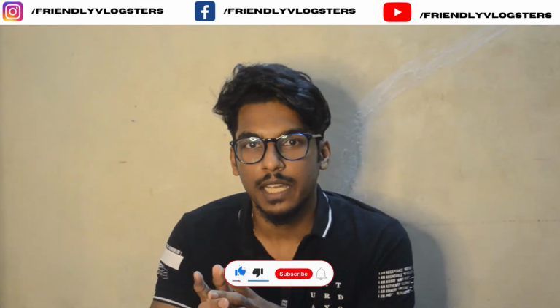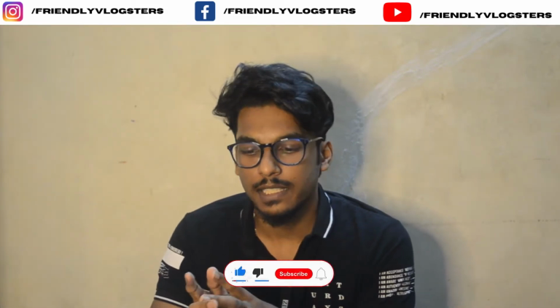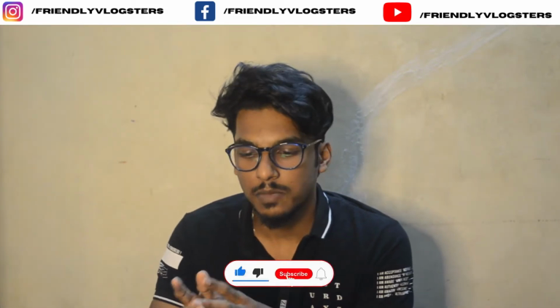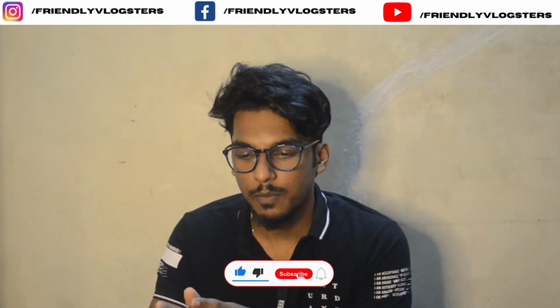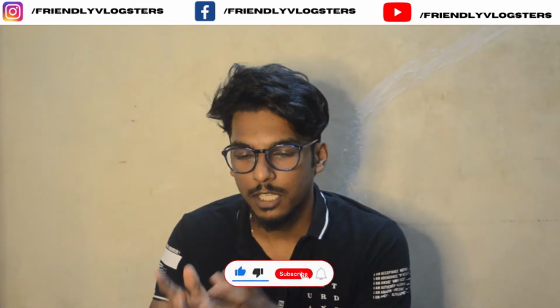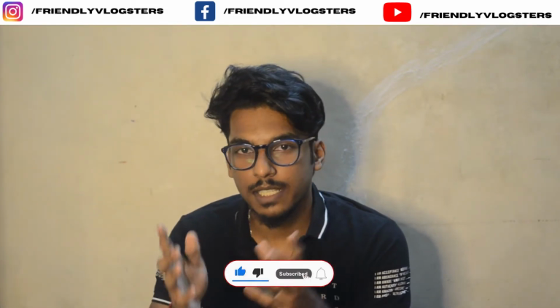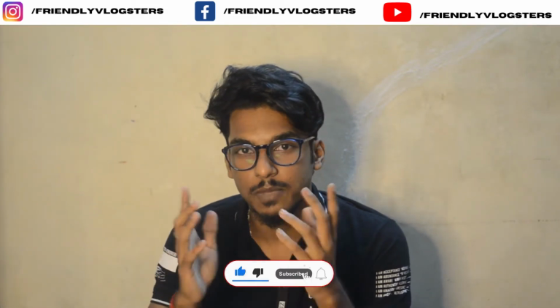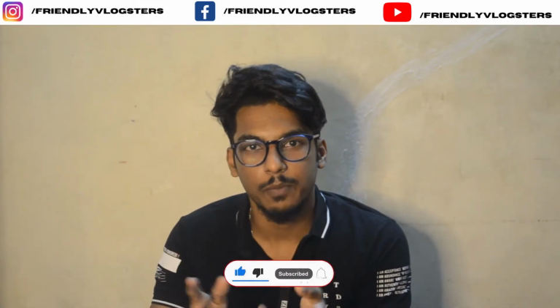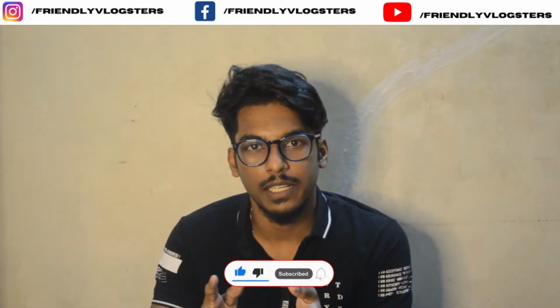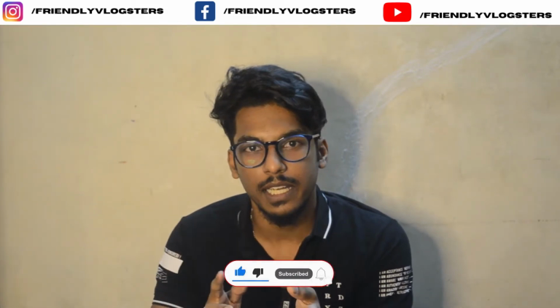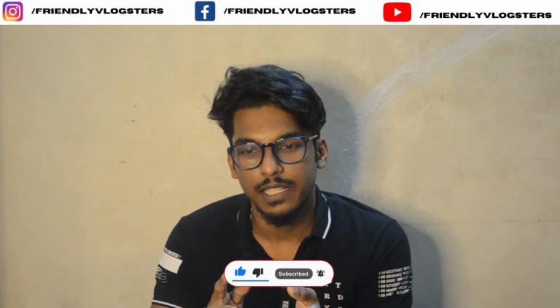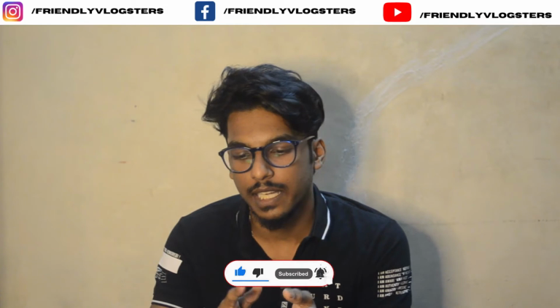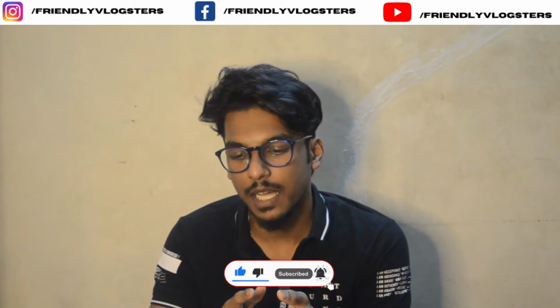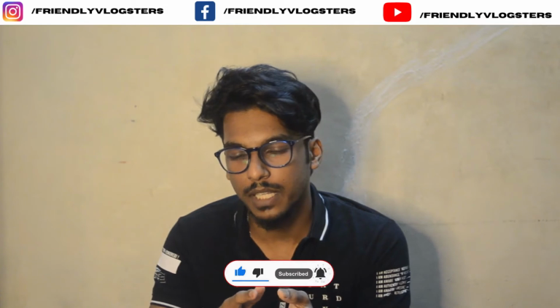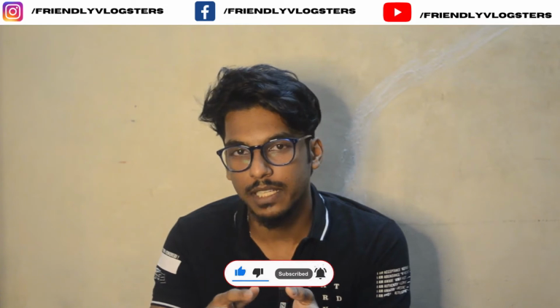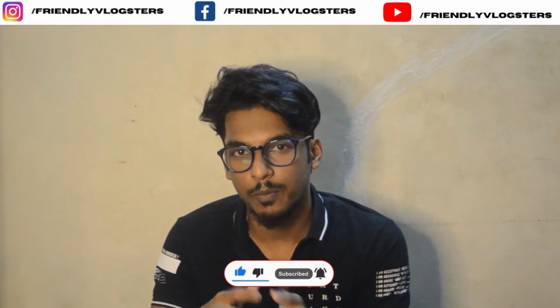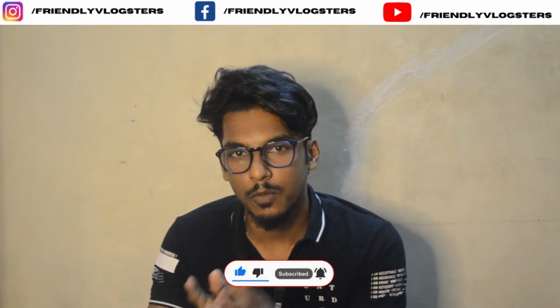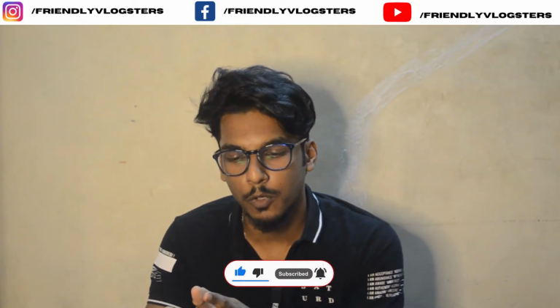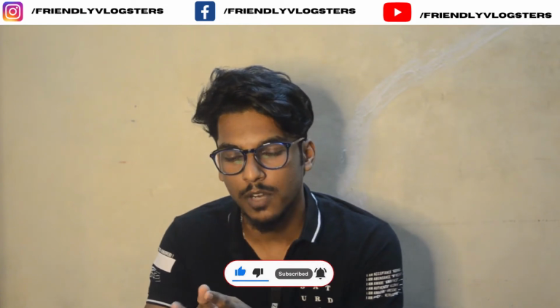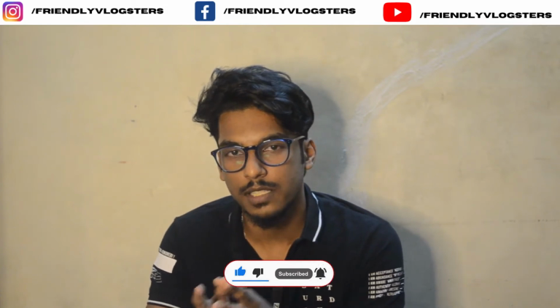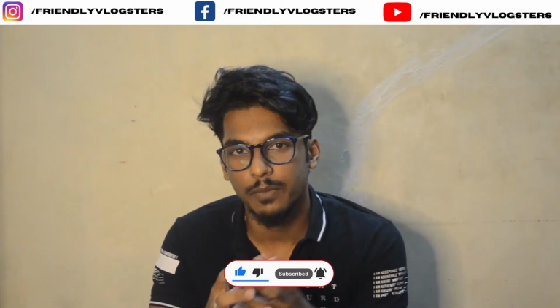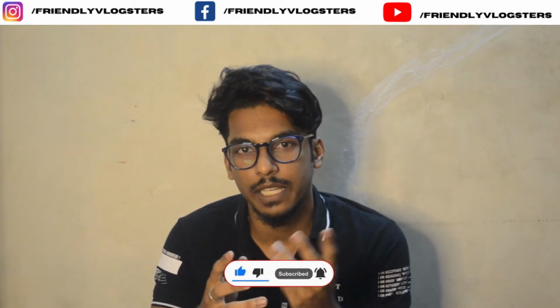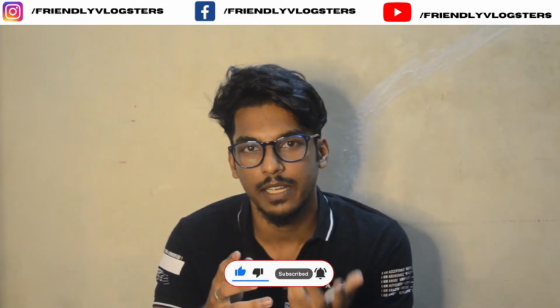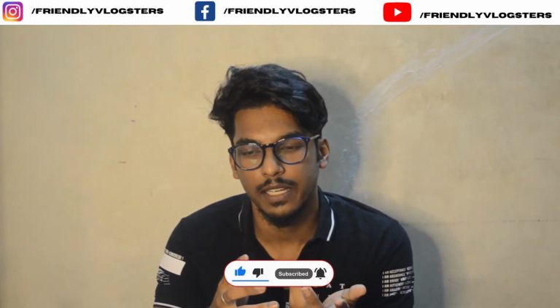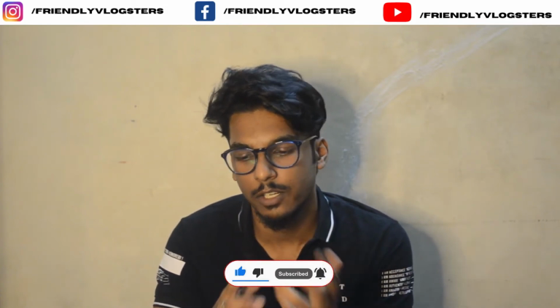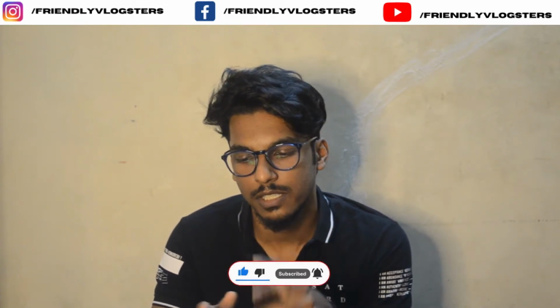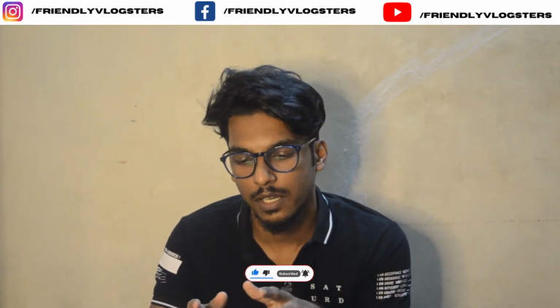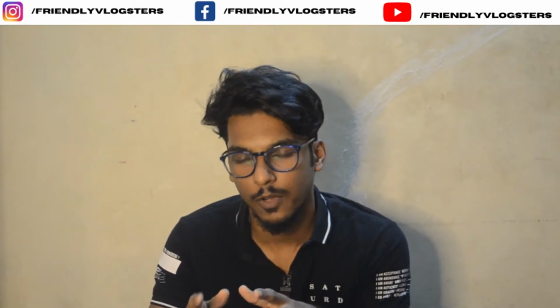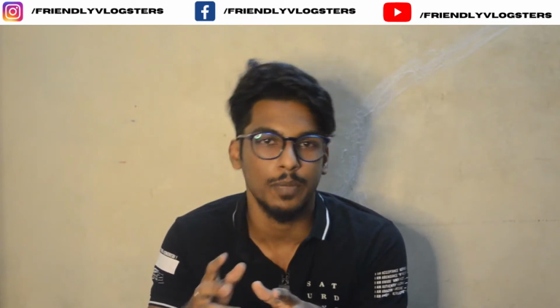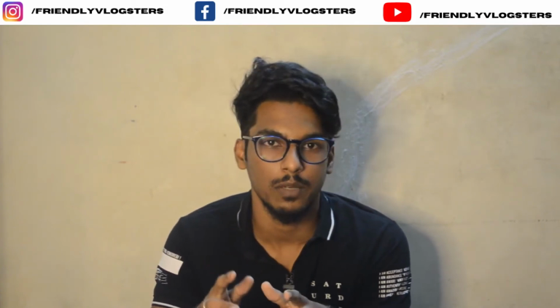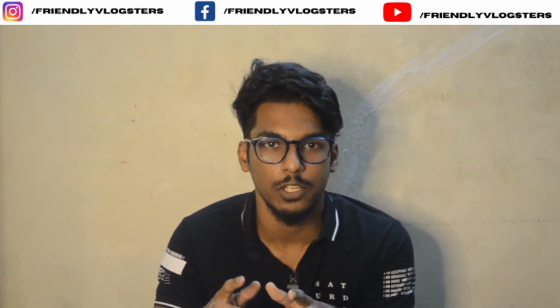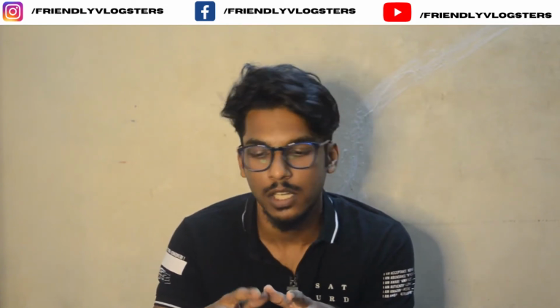Subscribe. If you like this video, you can subscribe to my channel so you can follow me on this video.